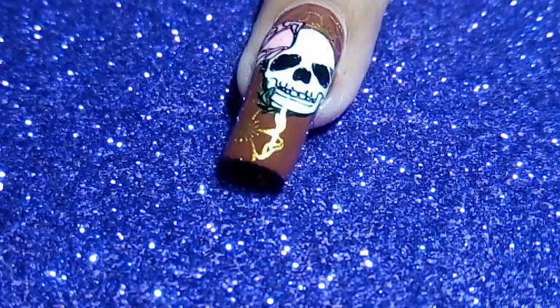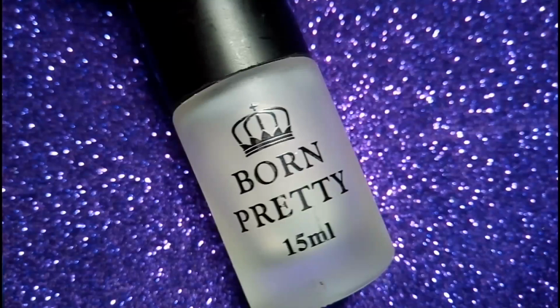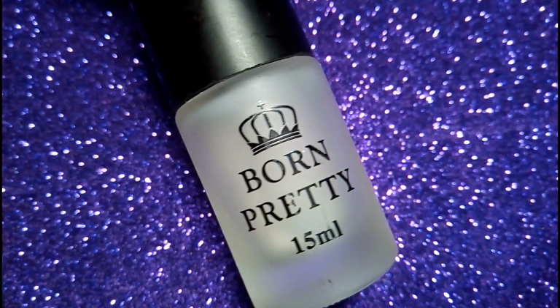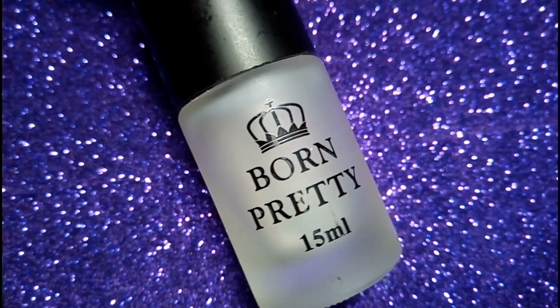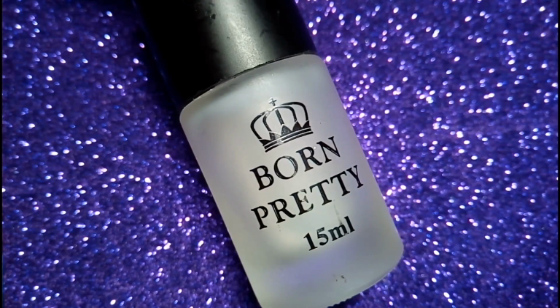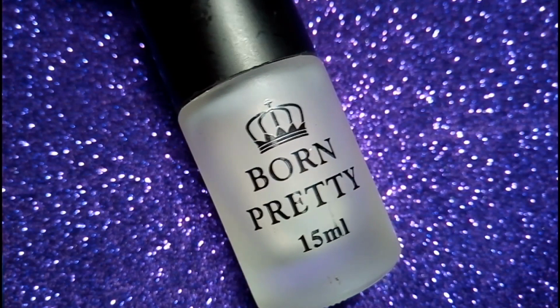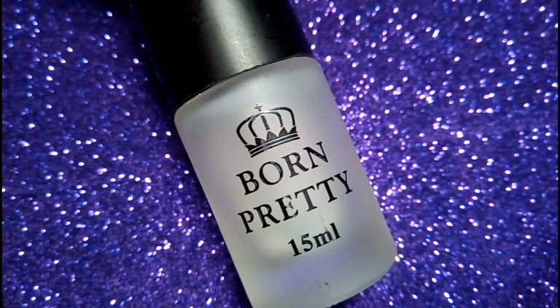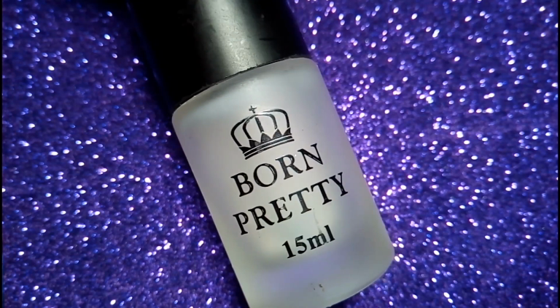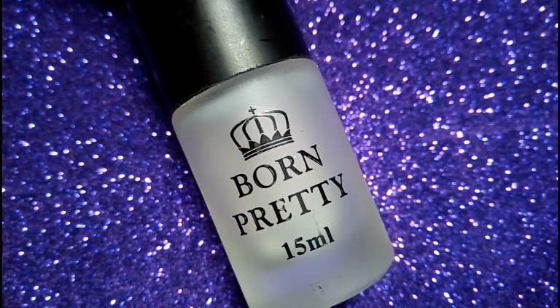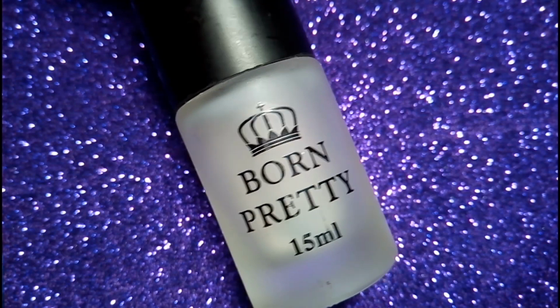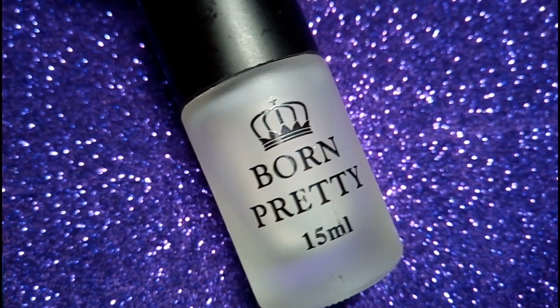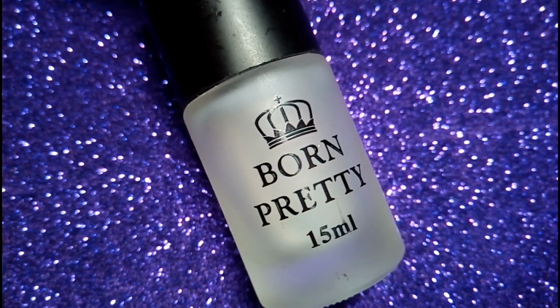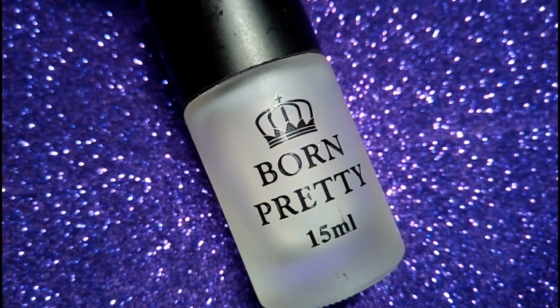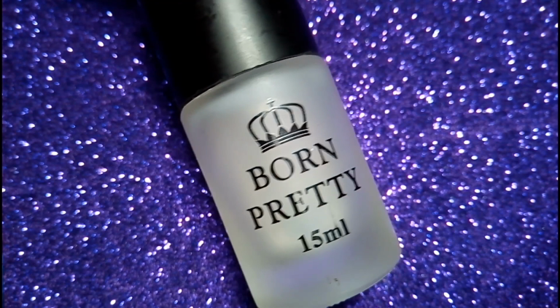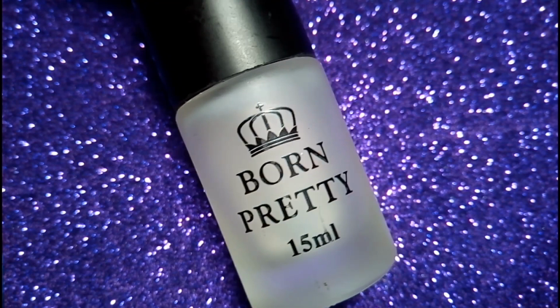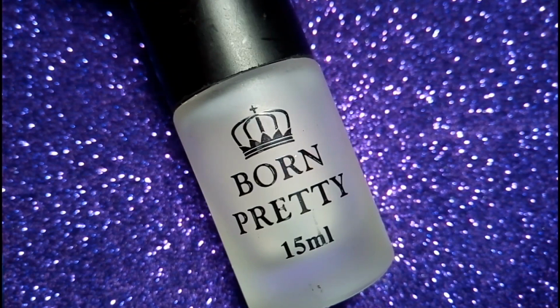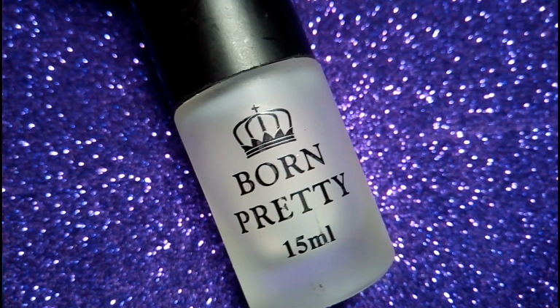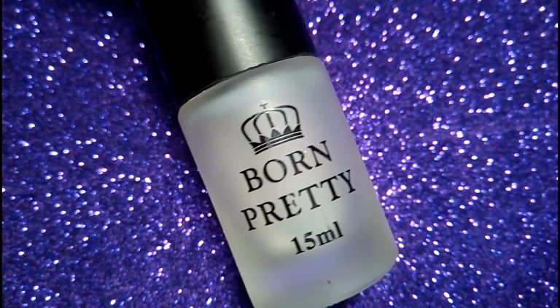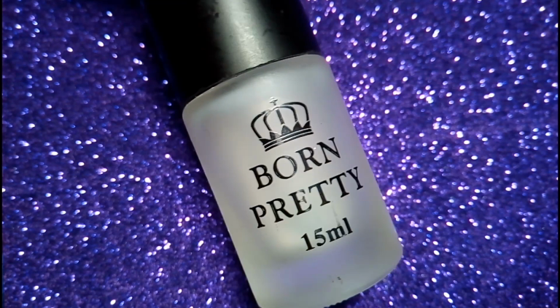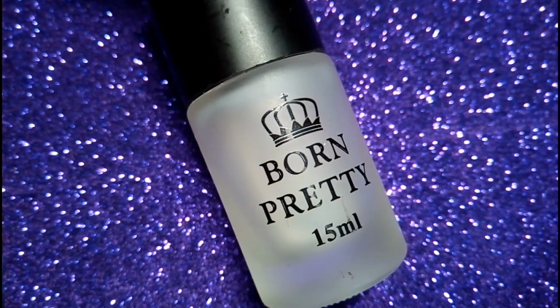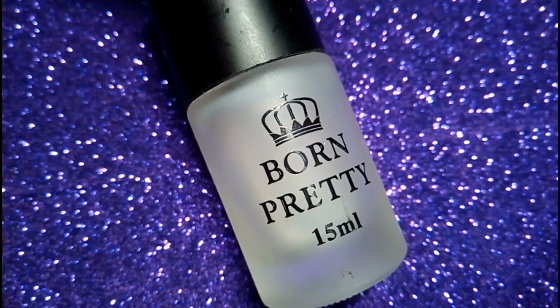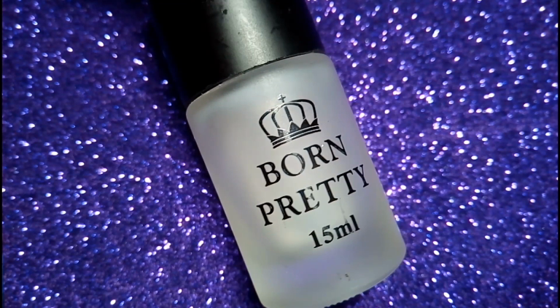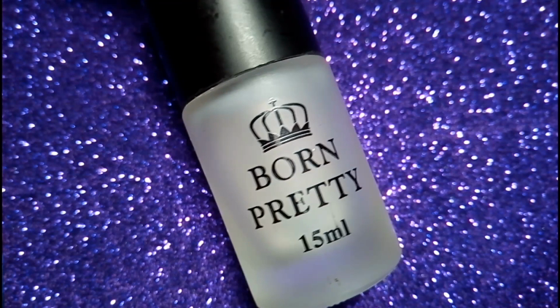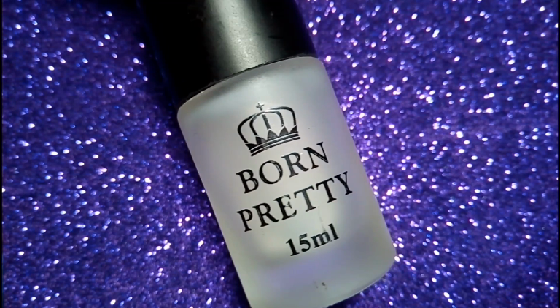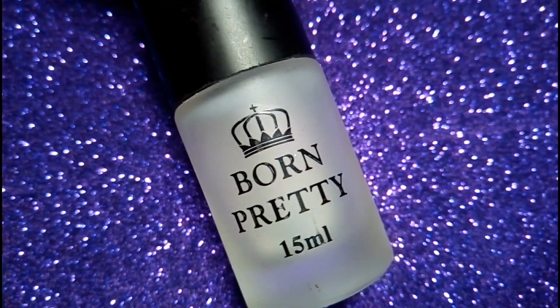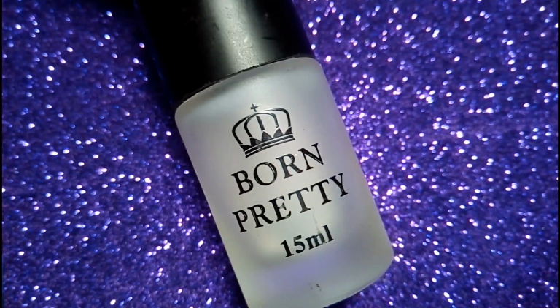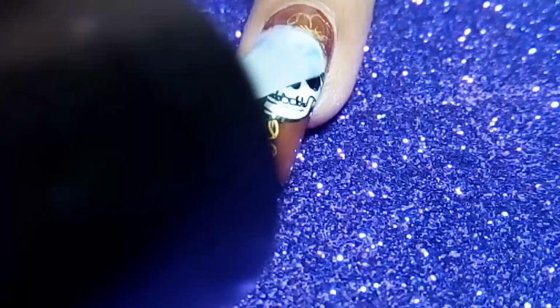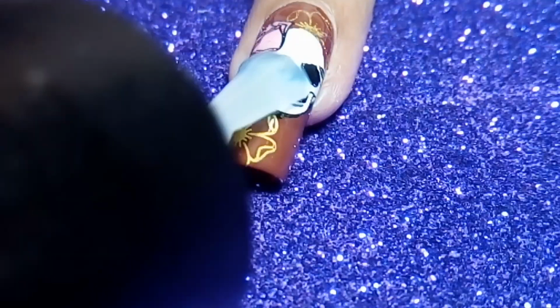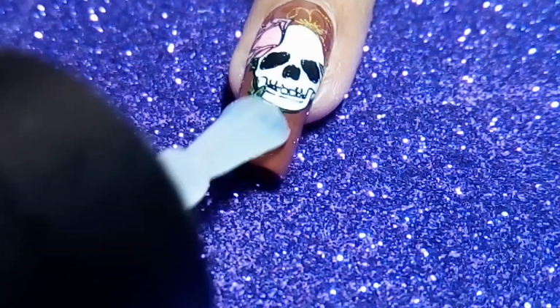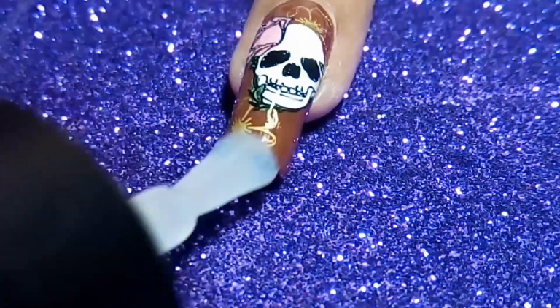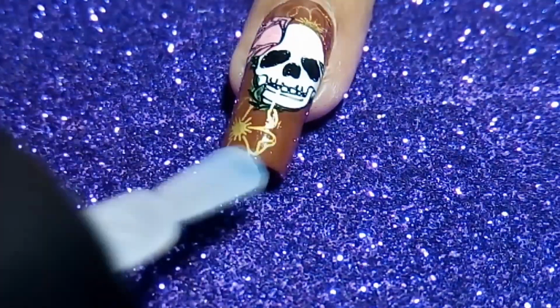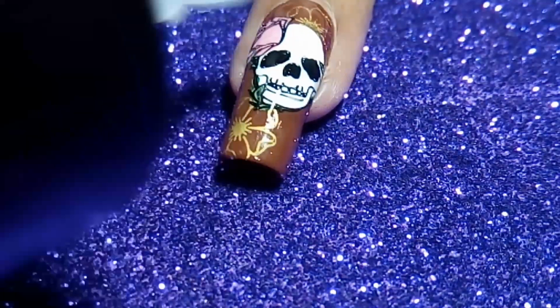I wanted to give it a matte look, so now I'm going to use Bond Beauty Store's matte surface top coat.